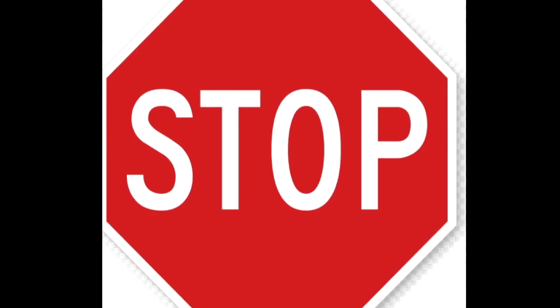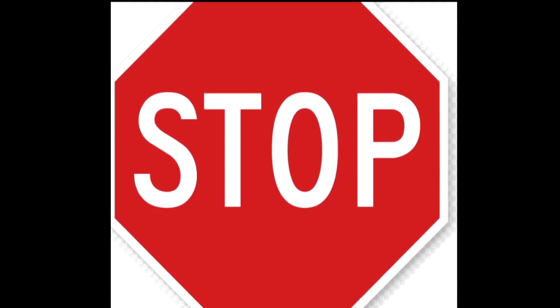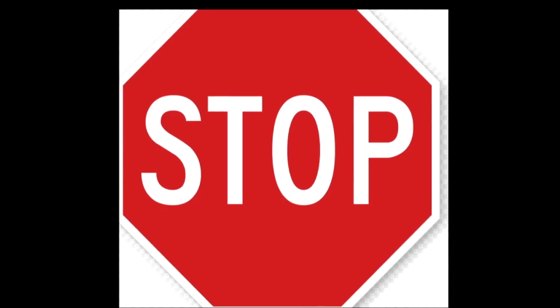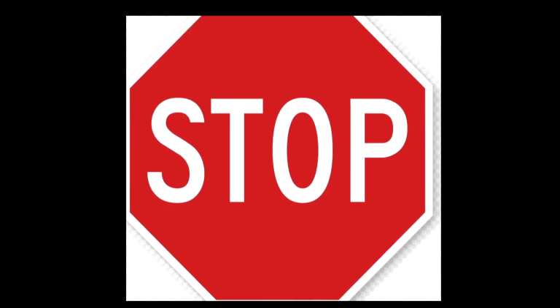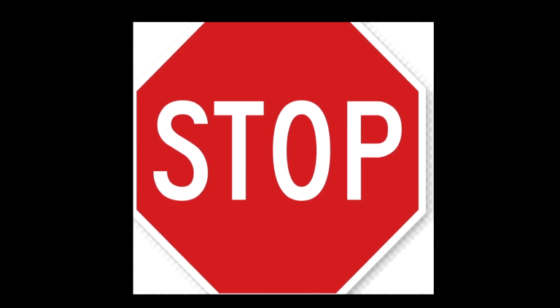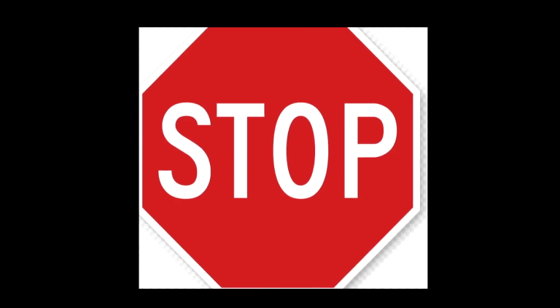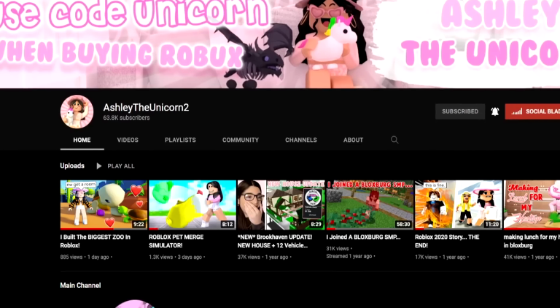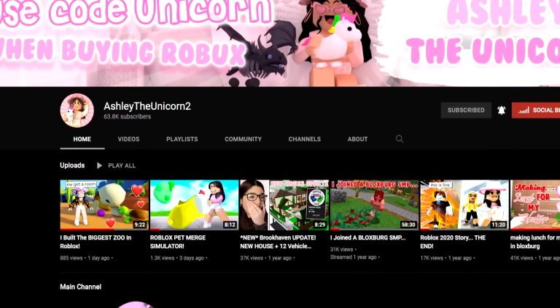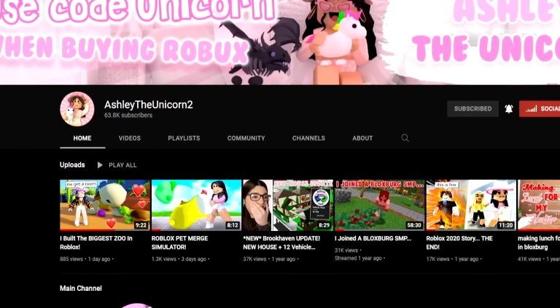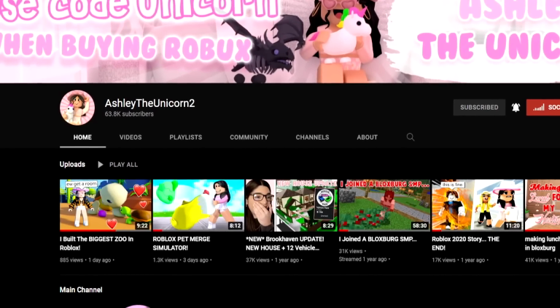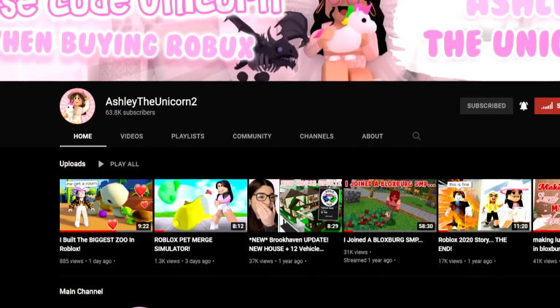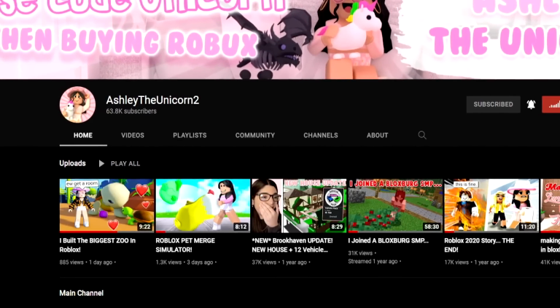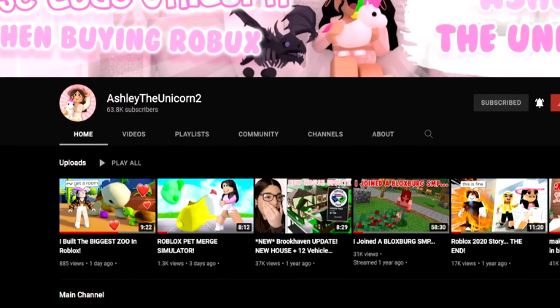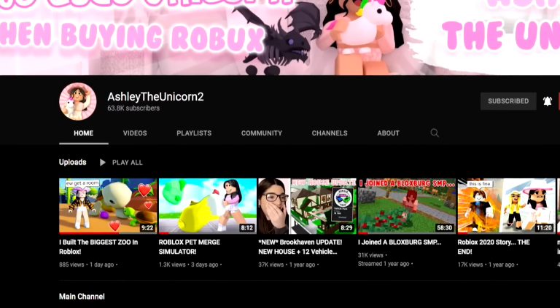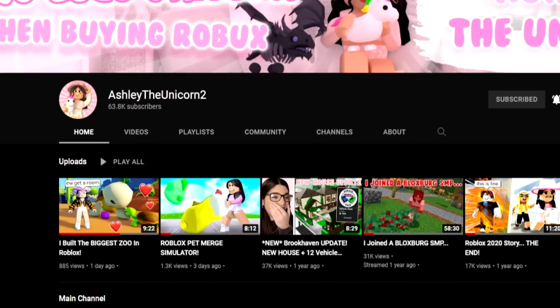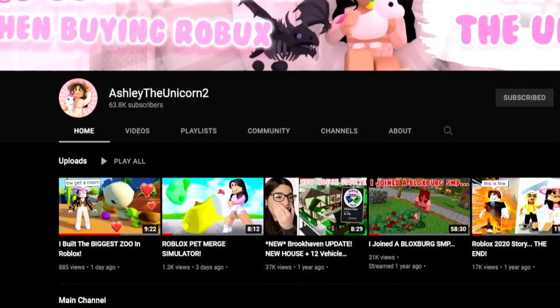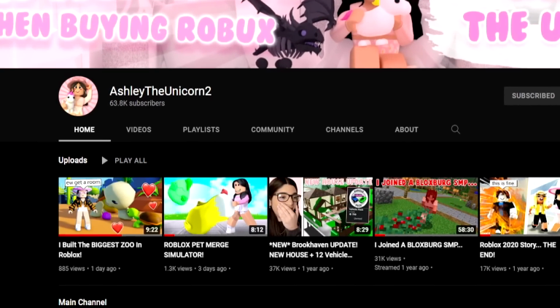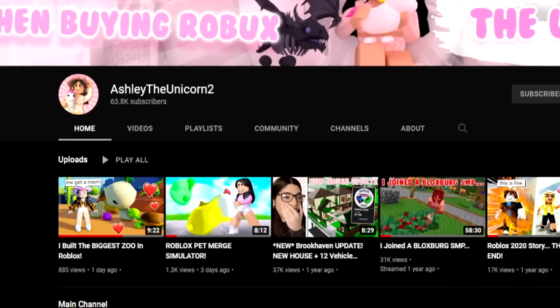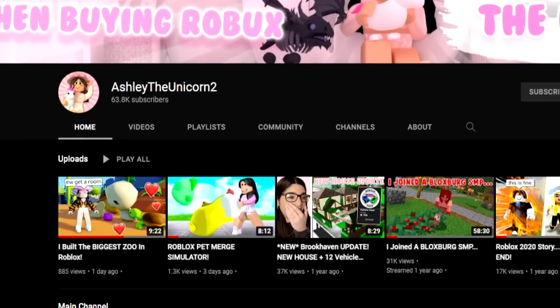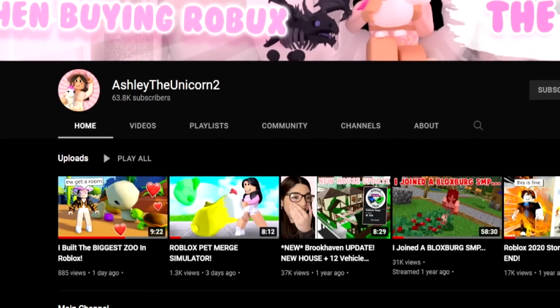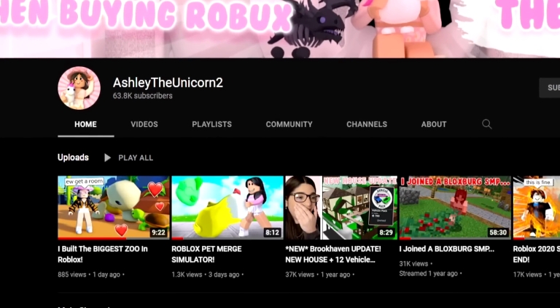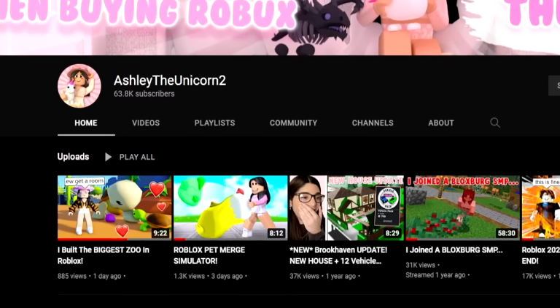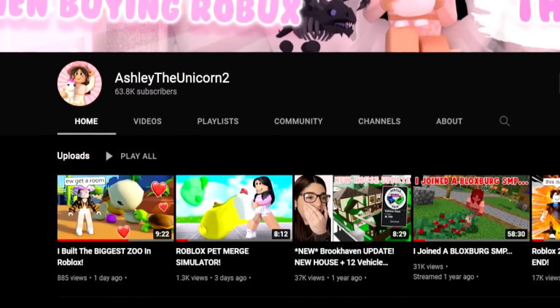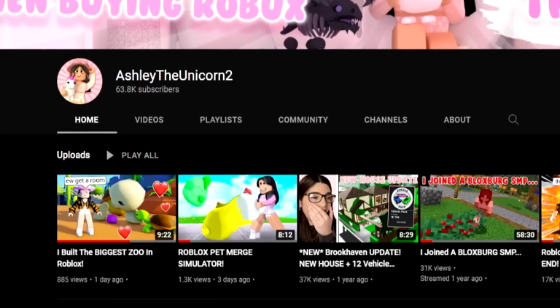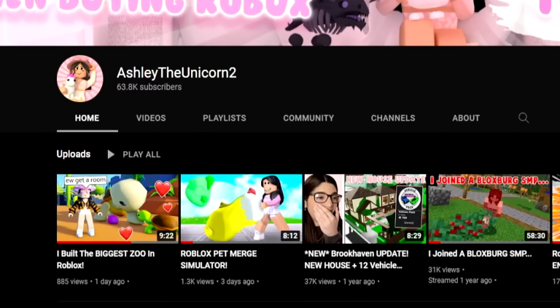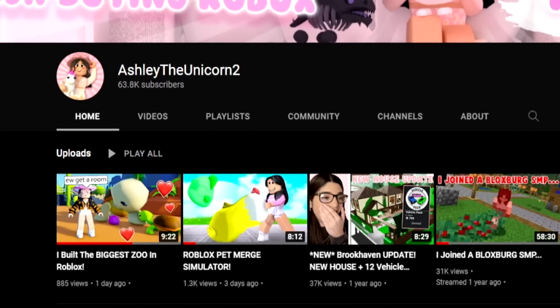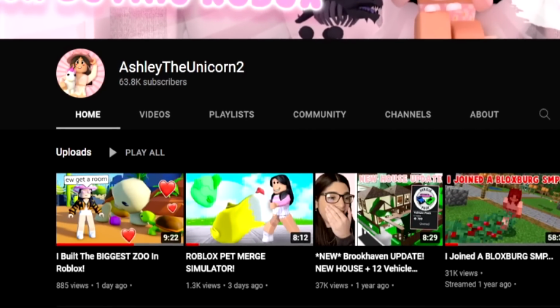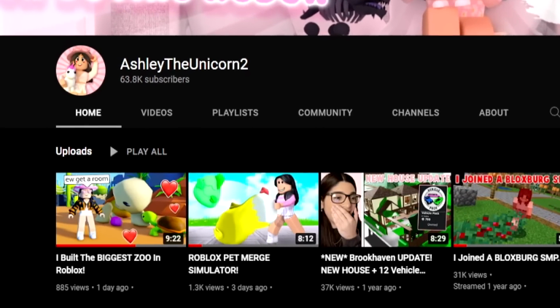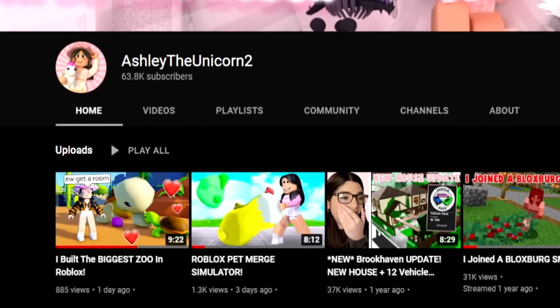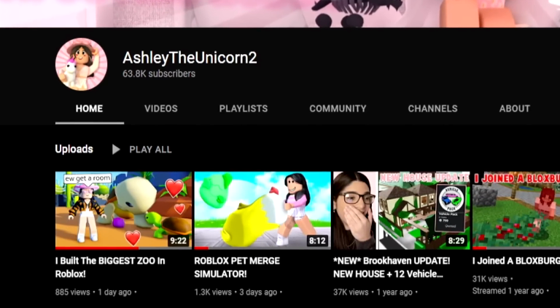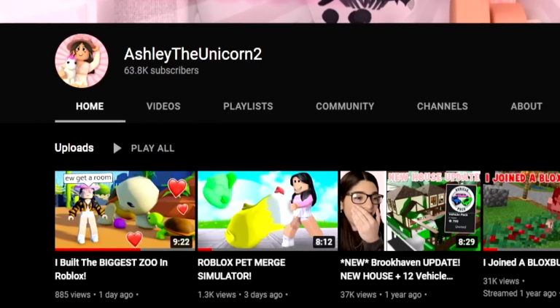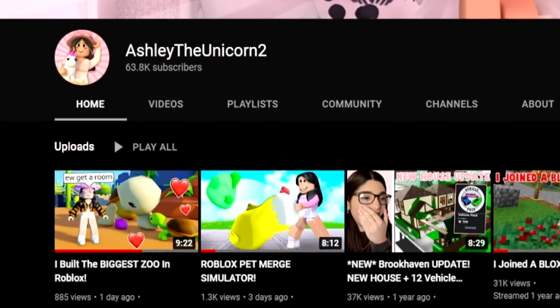Stop what you're doing! I have a second channel where I'm posting random Roblox videos. Go subscribe right now — link in the description below!